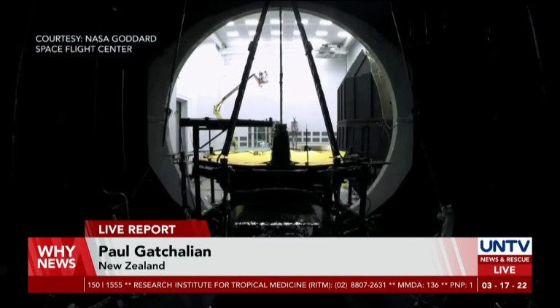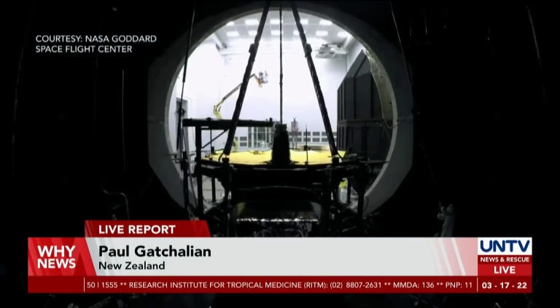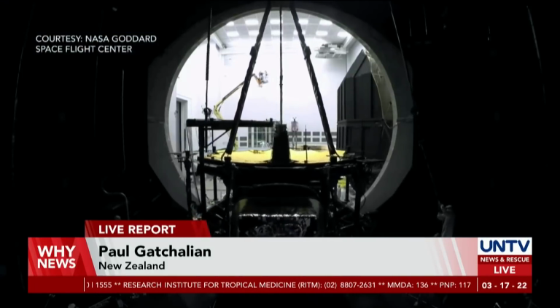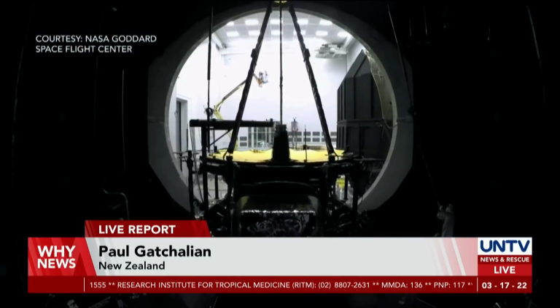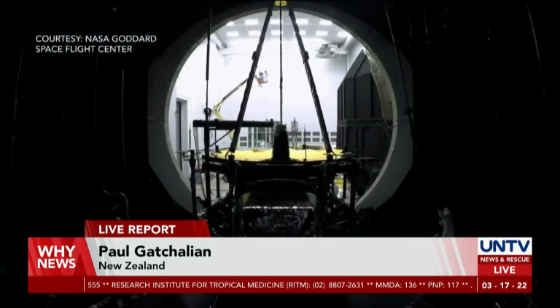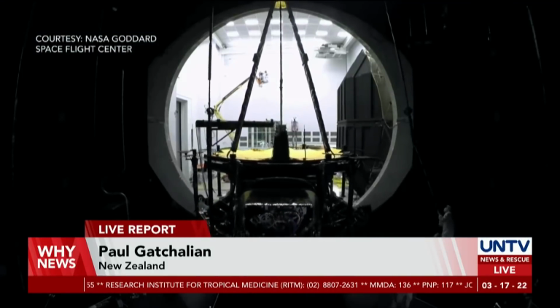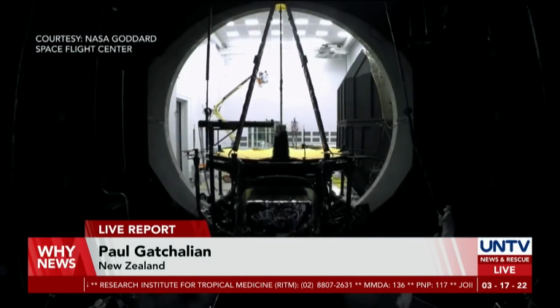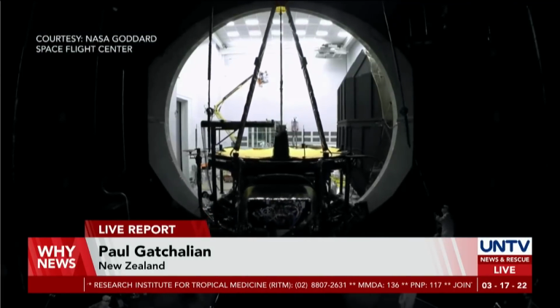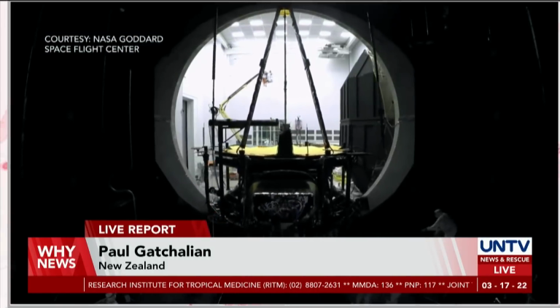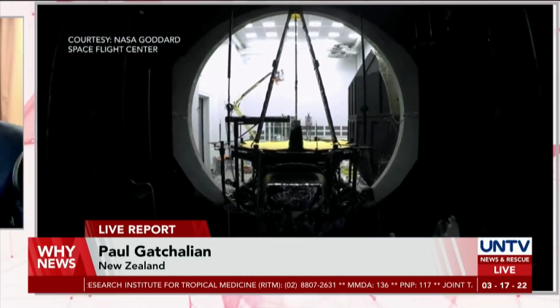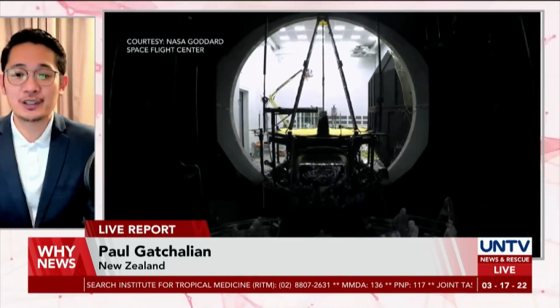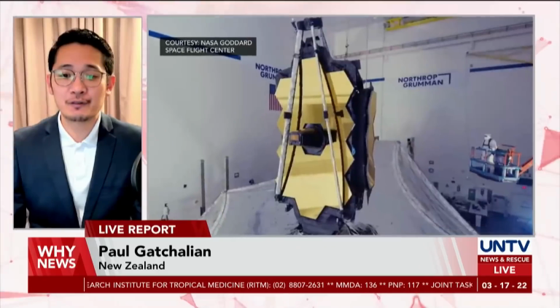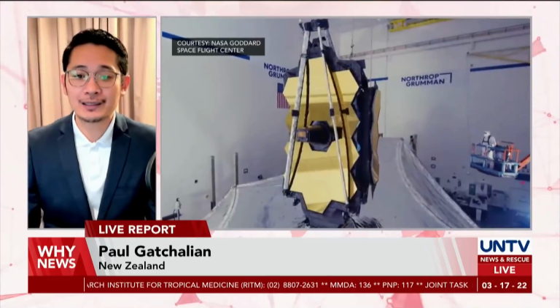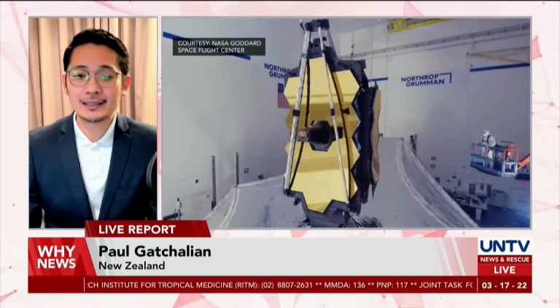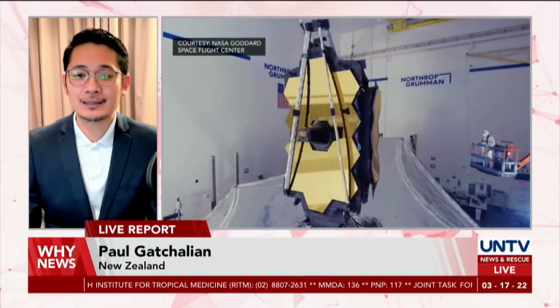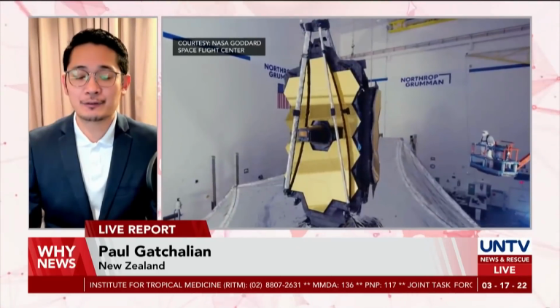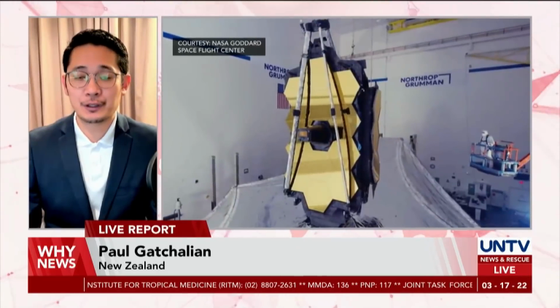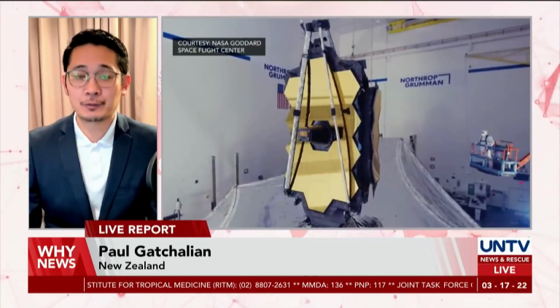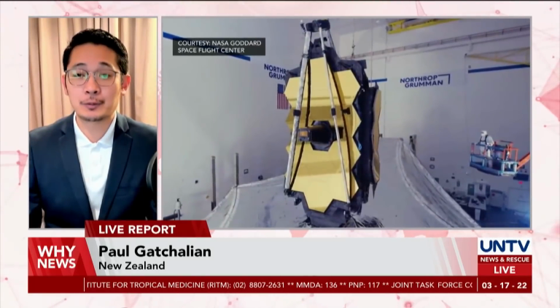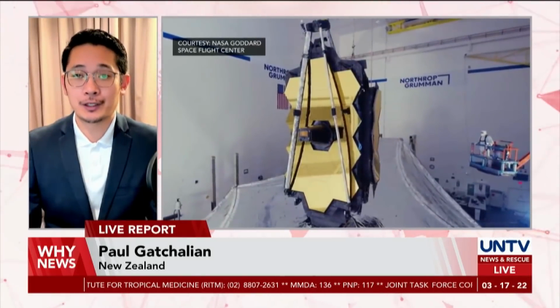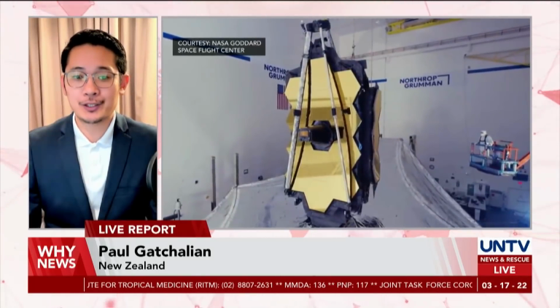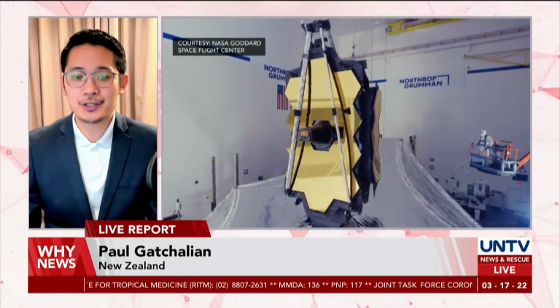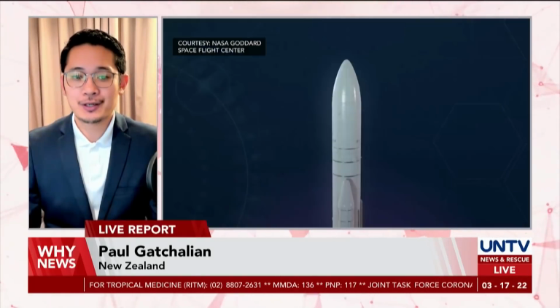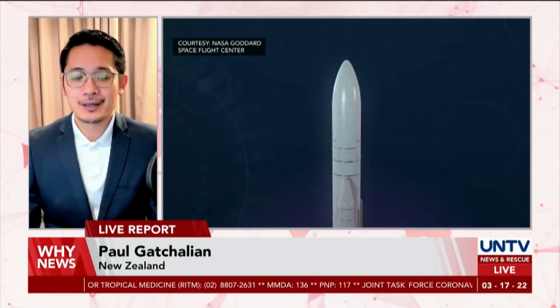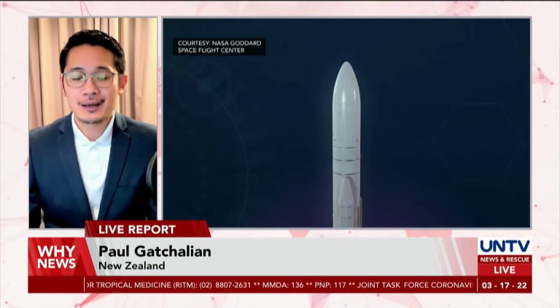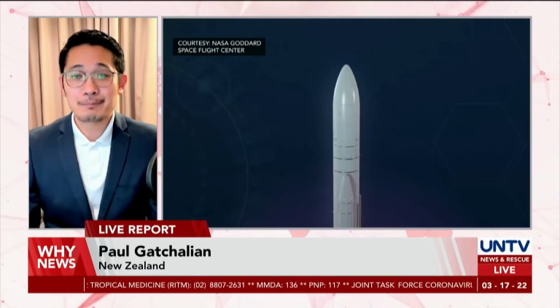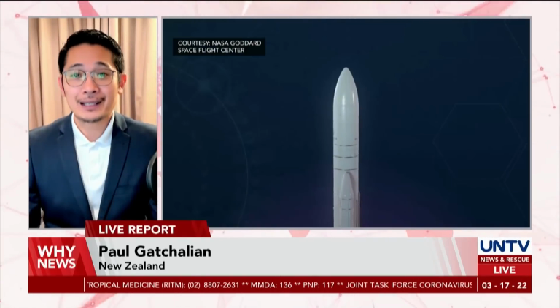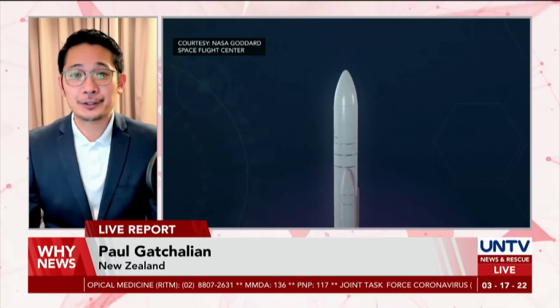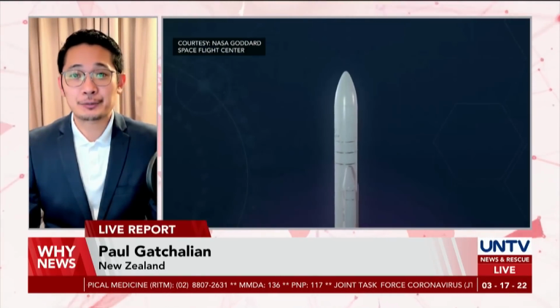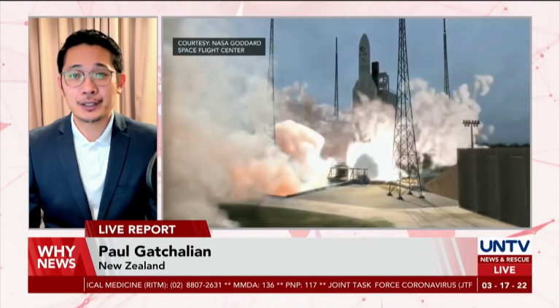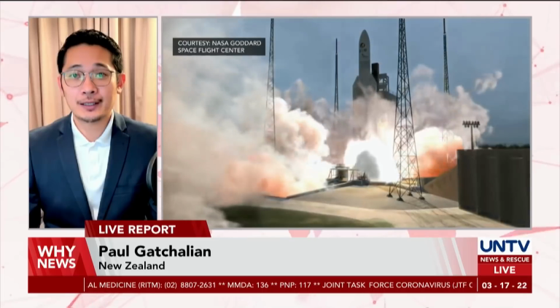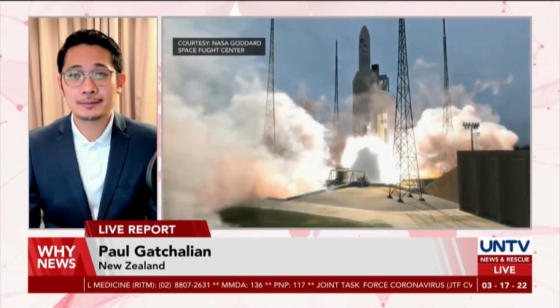Images produced are also significantly different from others. Back to you, Marielle.